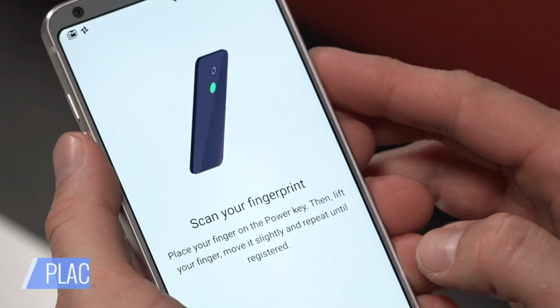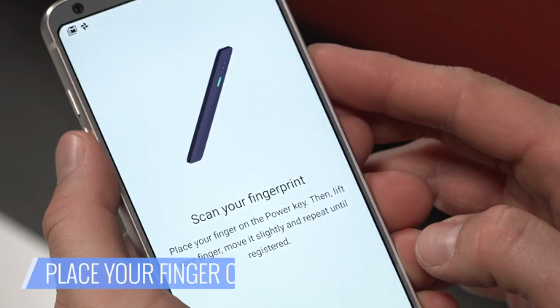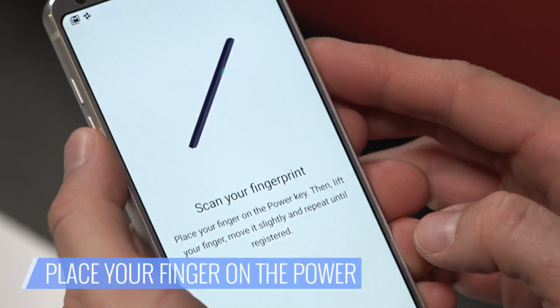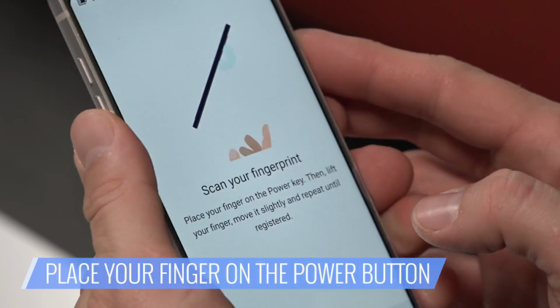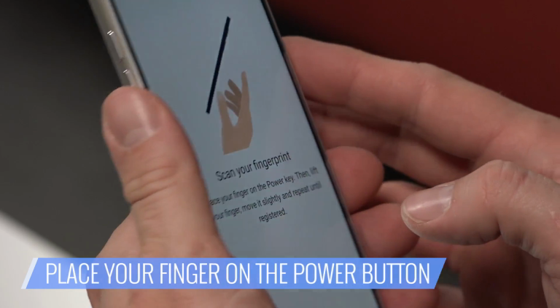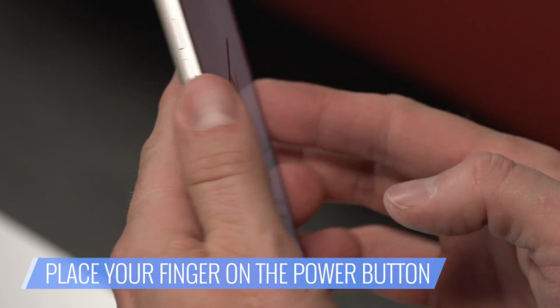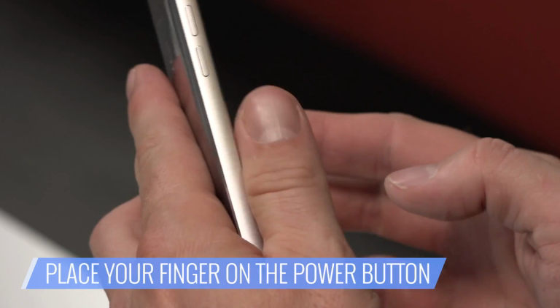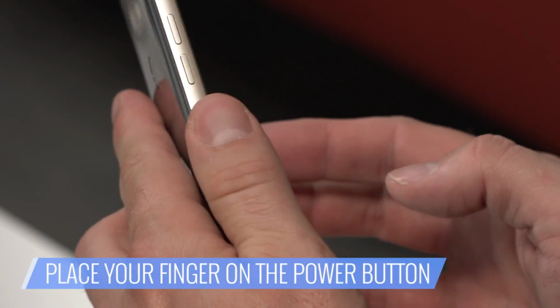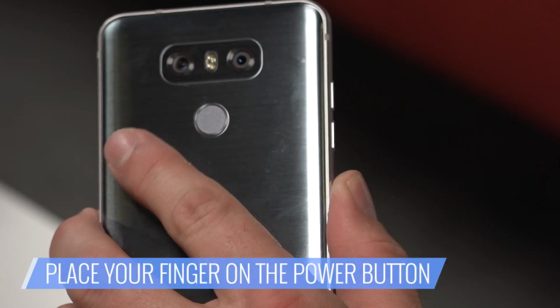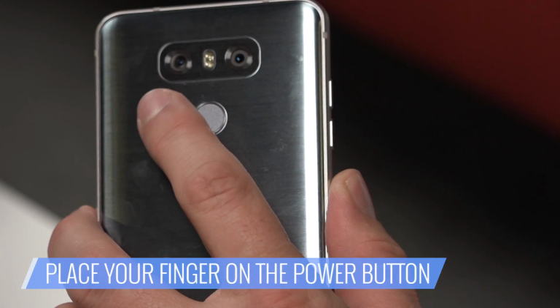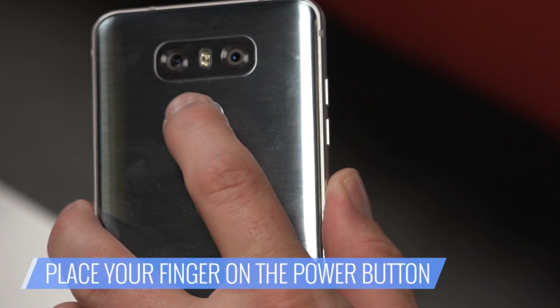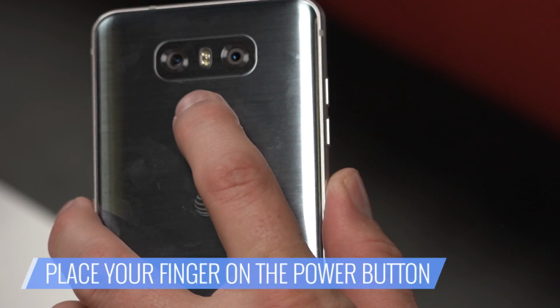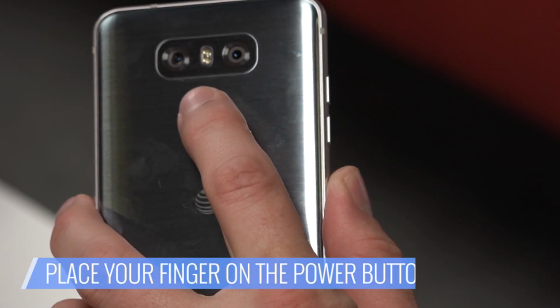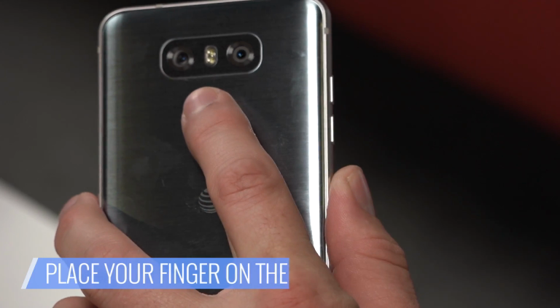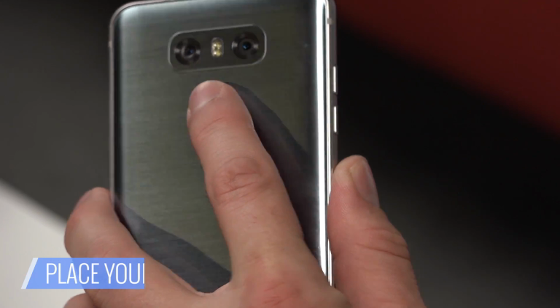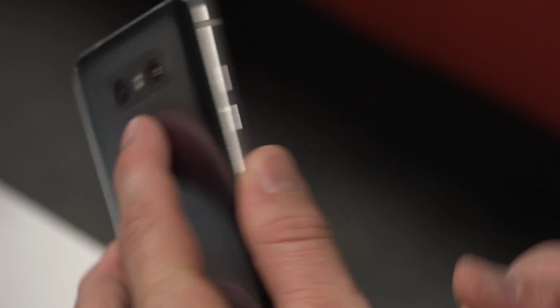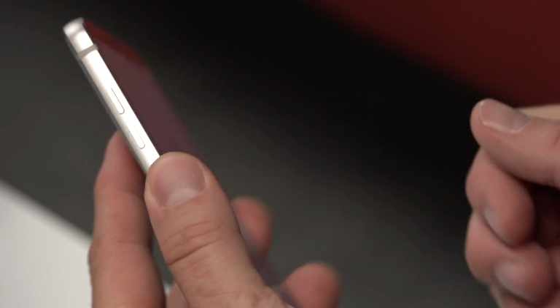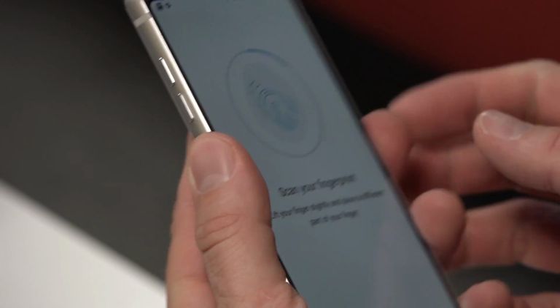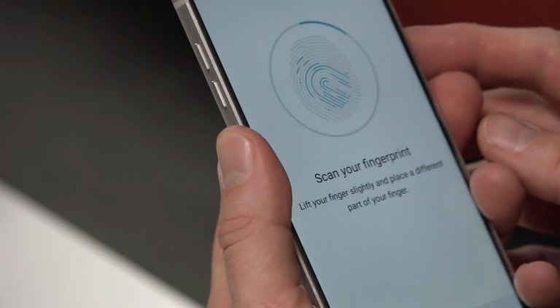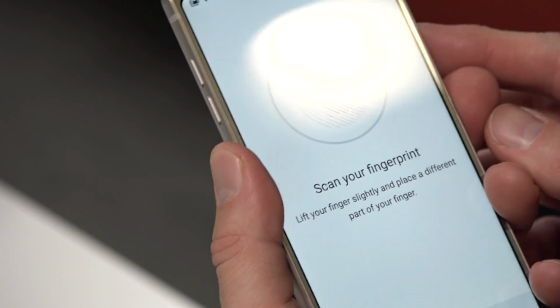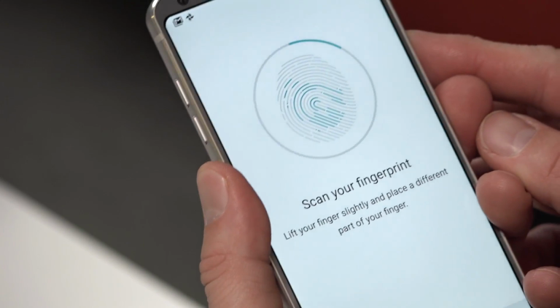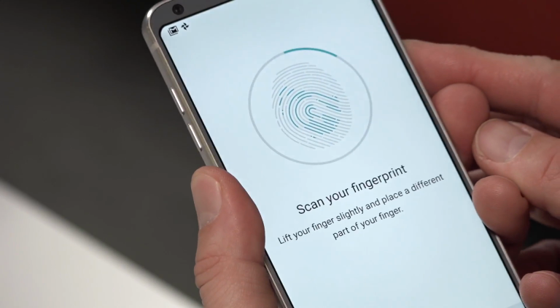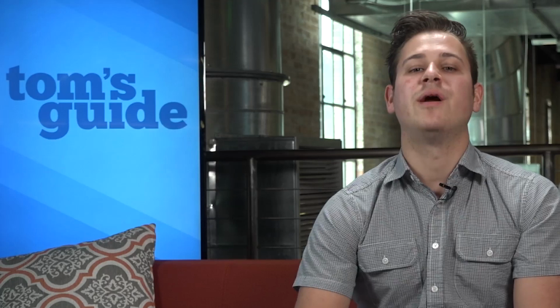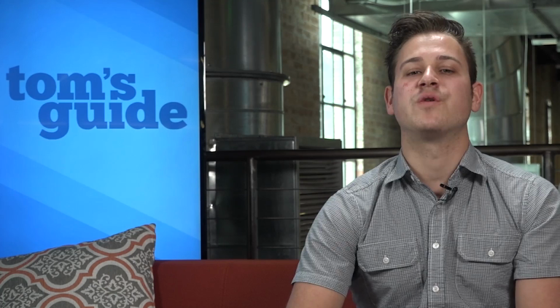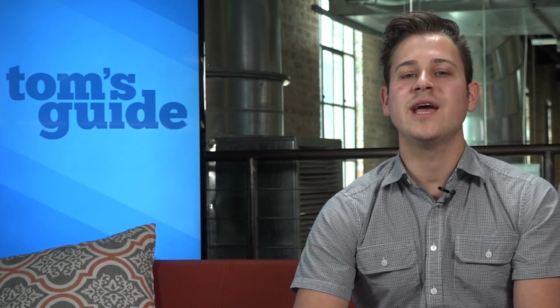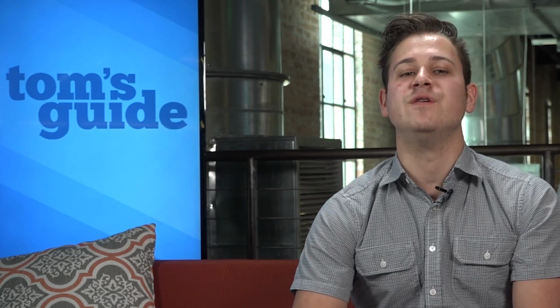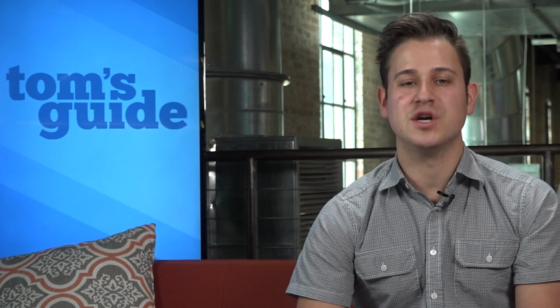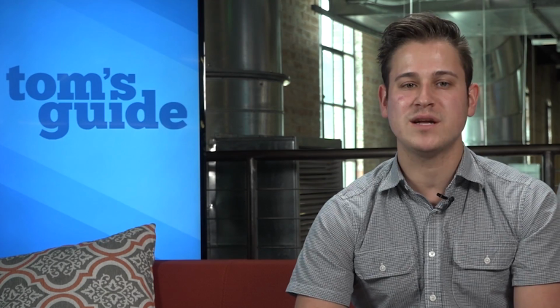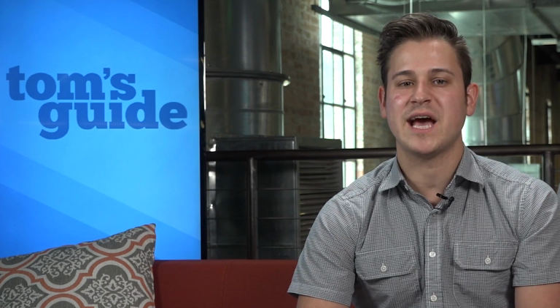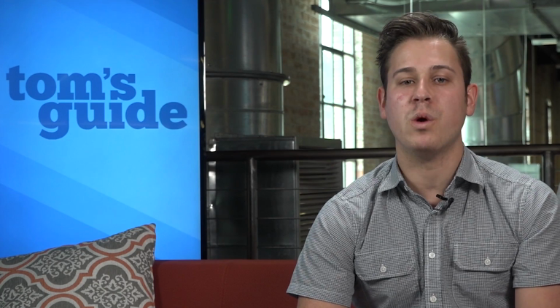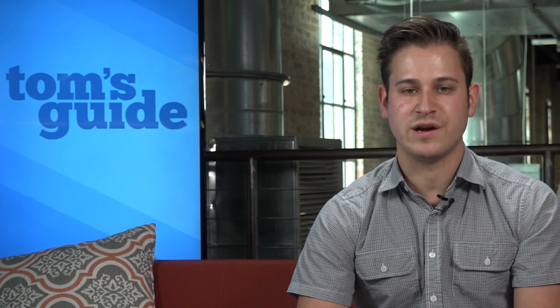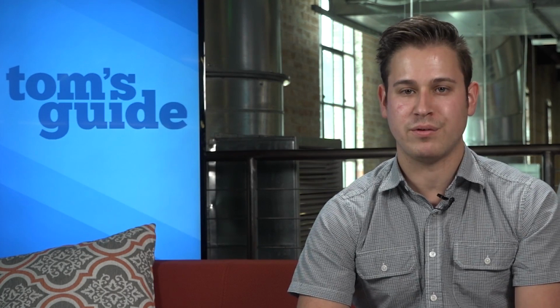You'll be prompted to place your finger on the power button. Follow the instructions to register your fingerprint. Press OK if you just want to add one fingerprint.